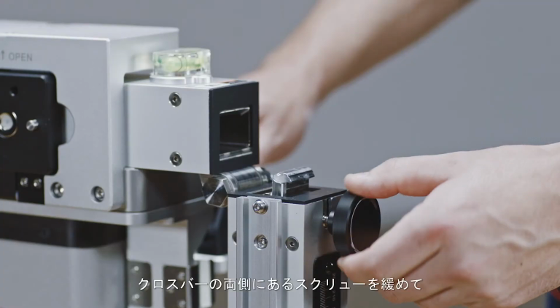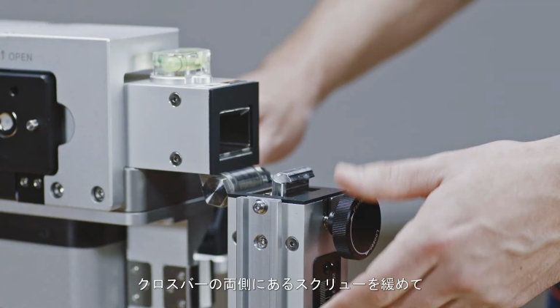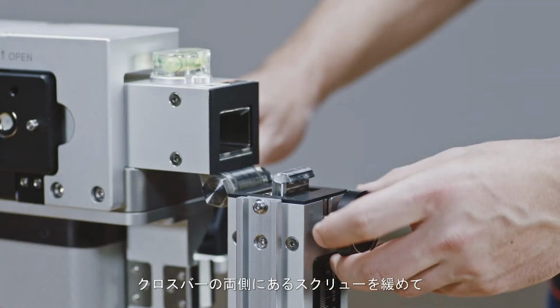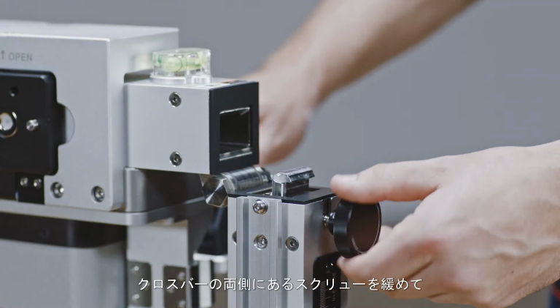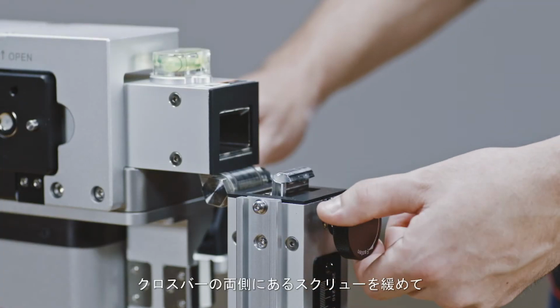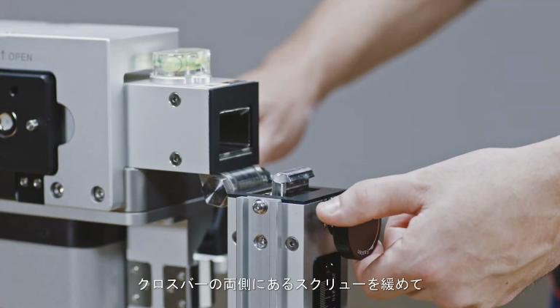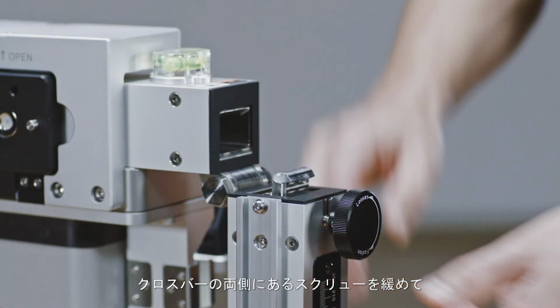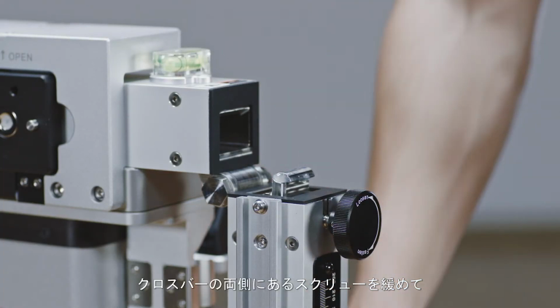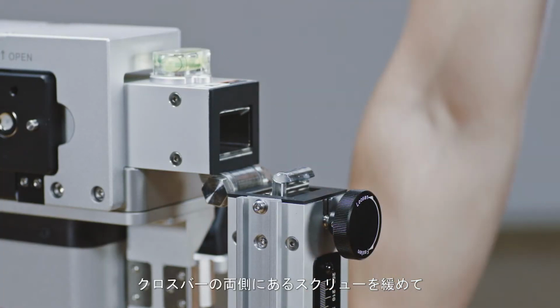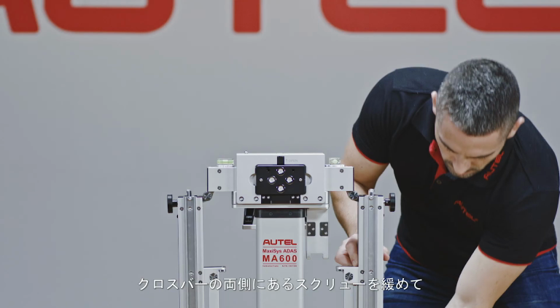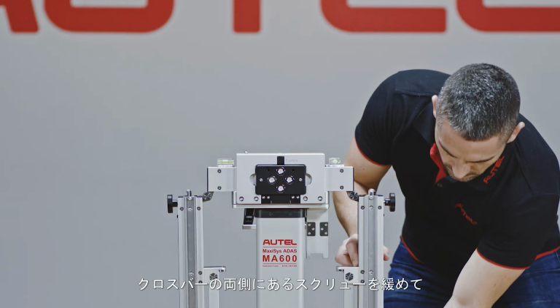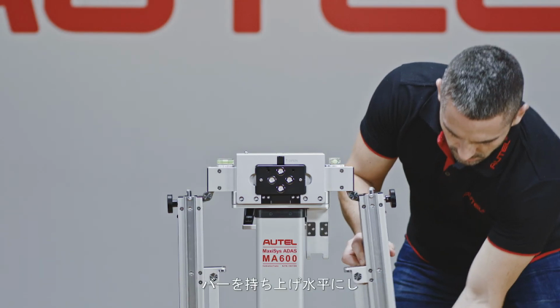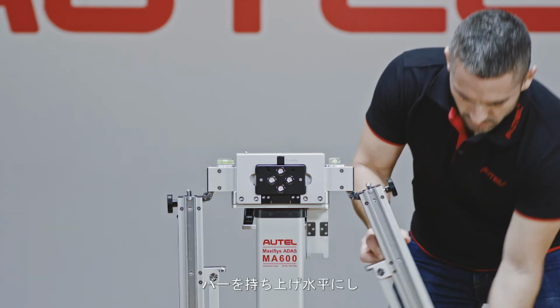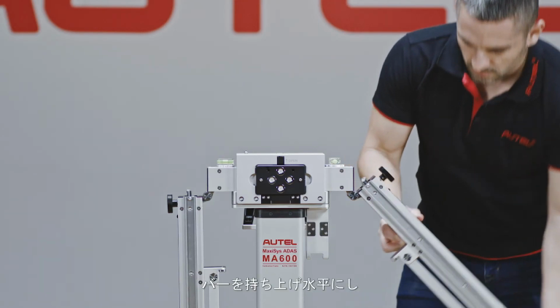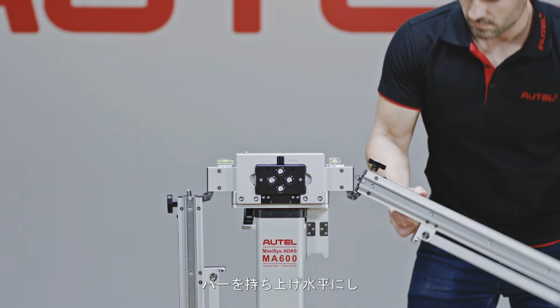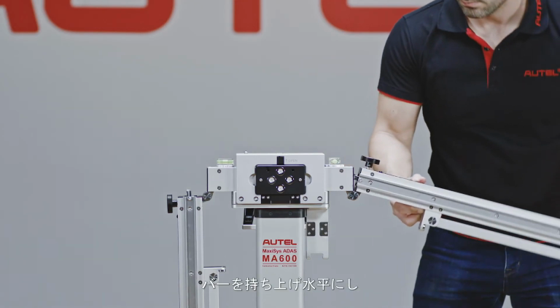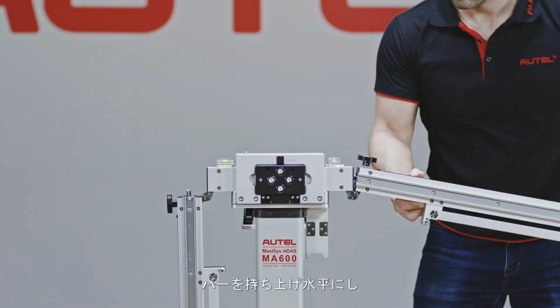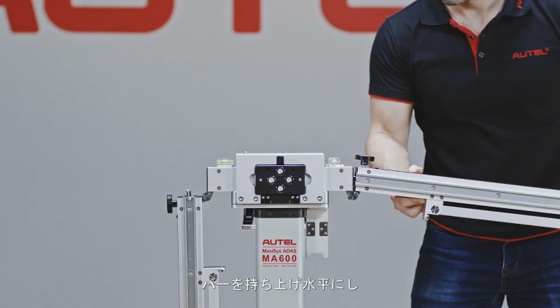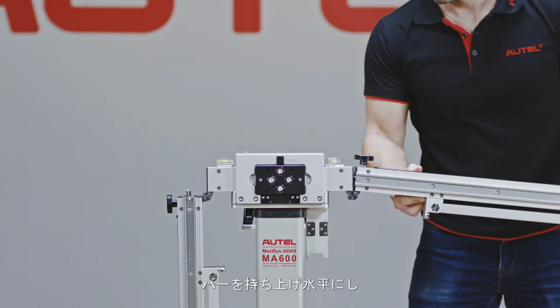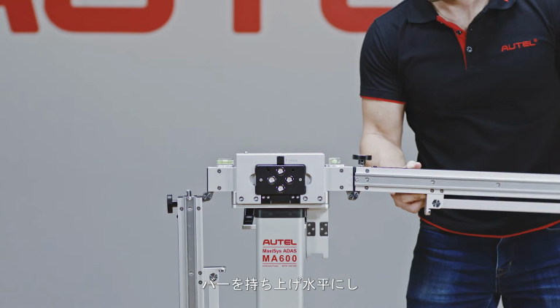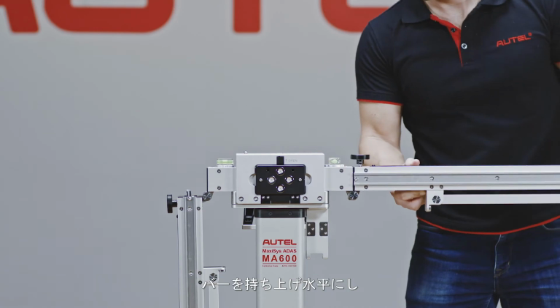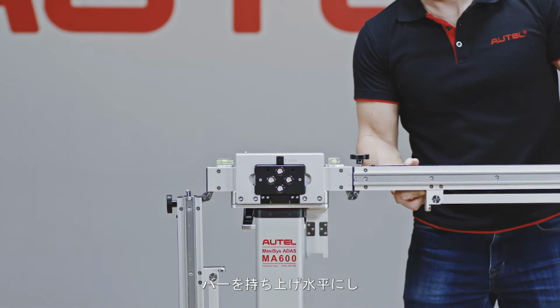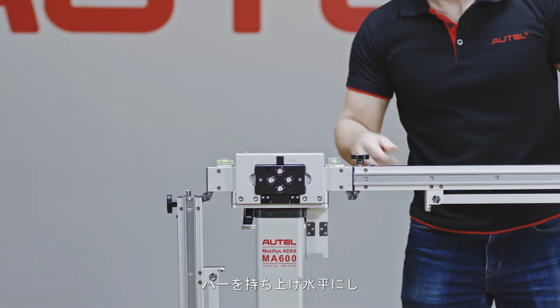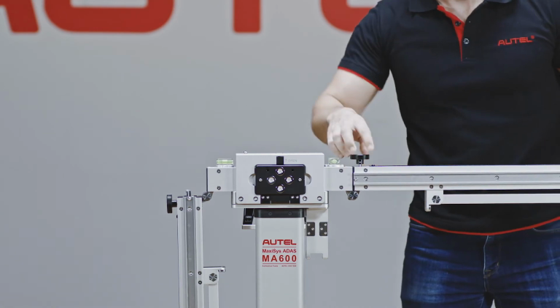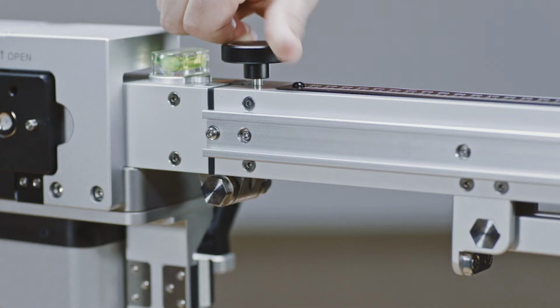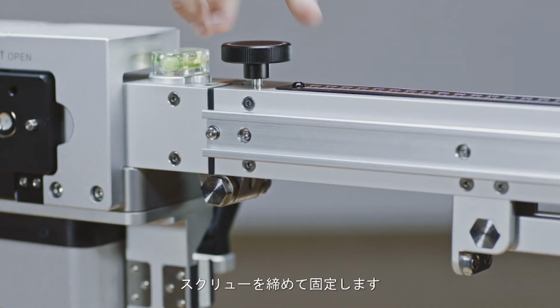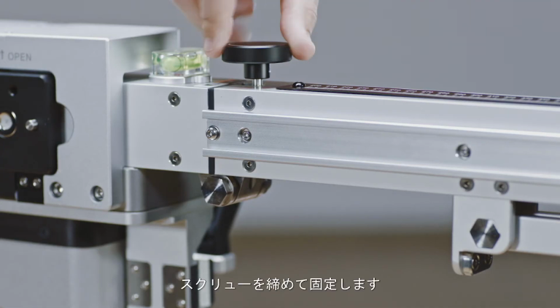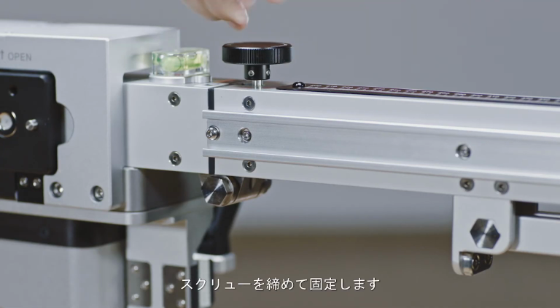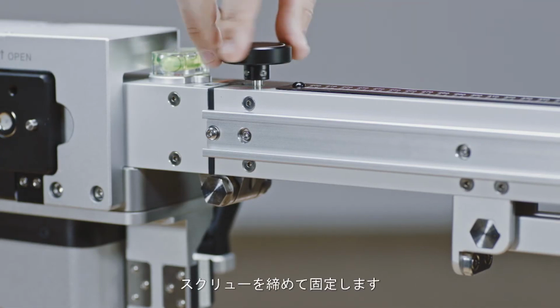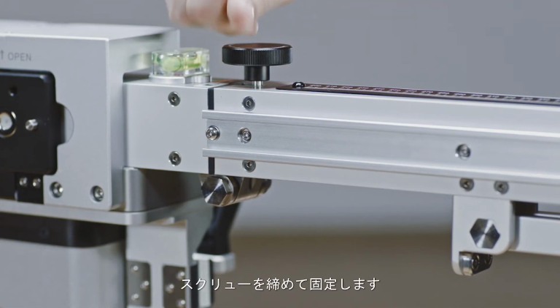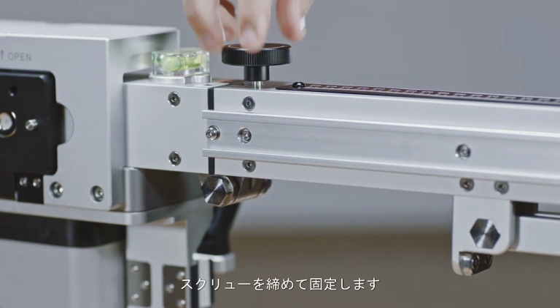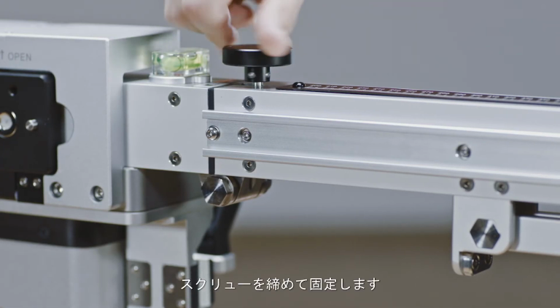Loosen the knobs on each side and raise both sides of the crossbar. Secure the crossbar.